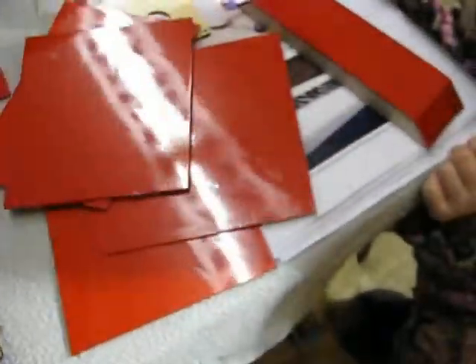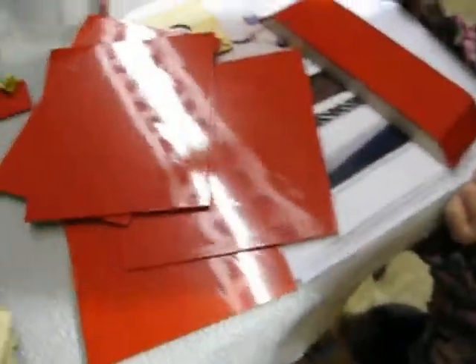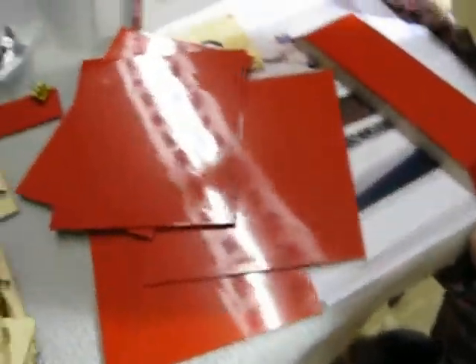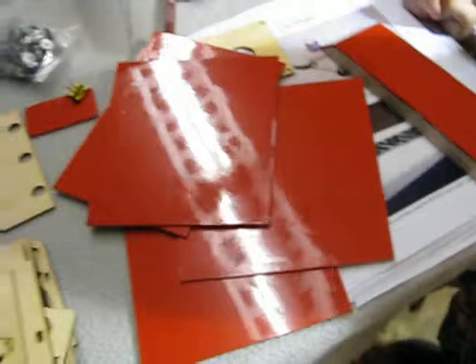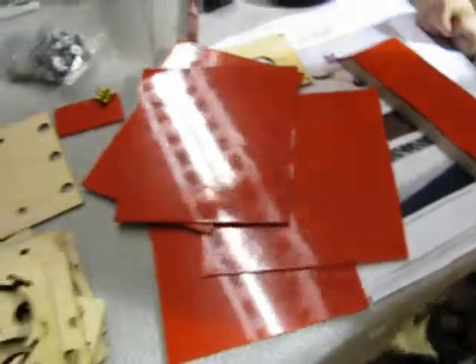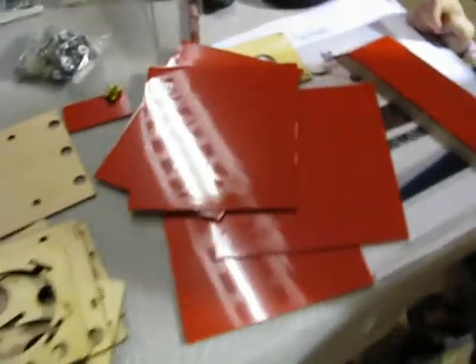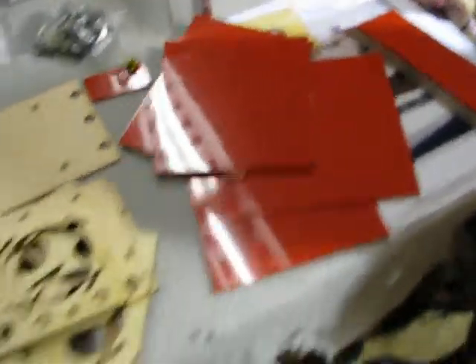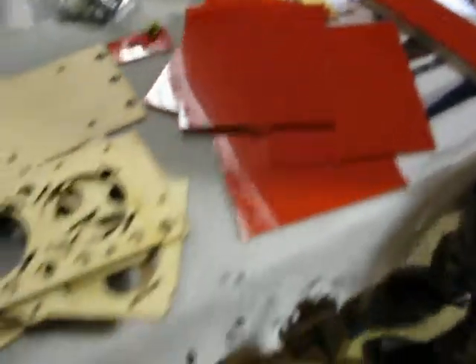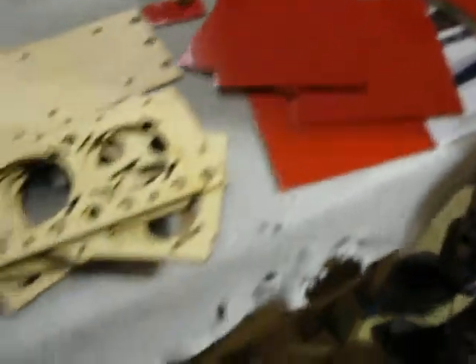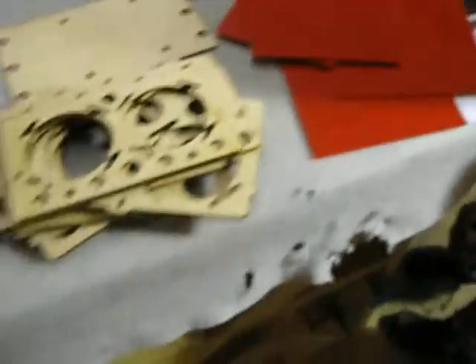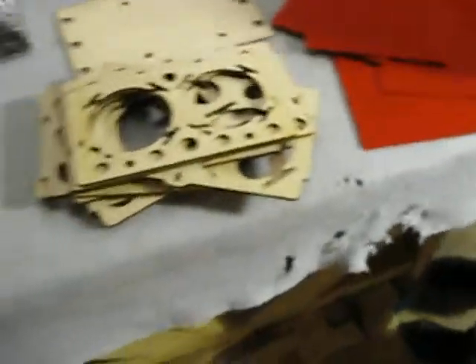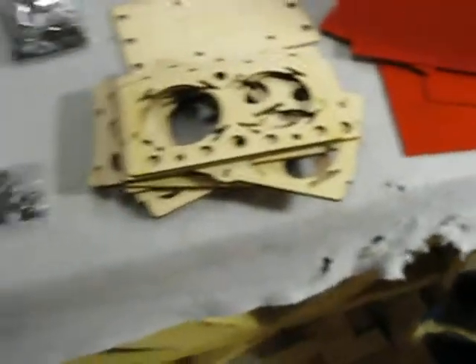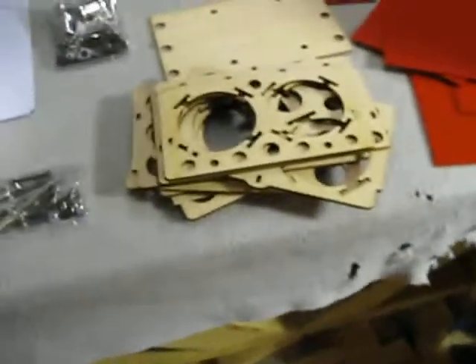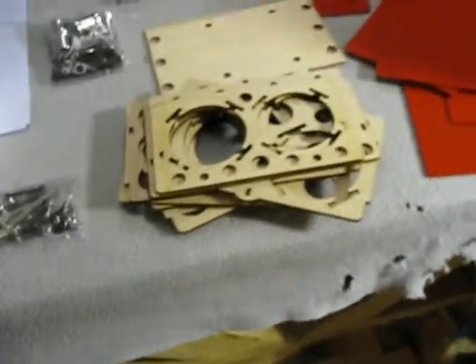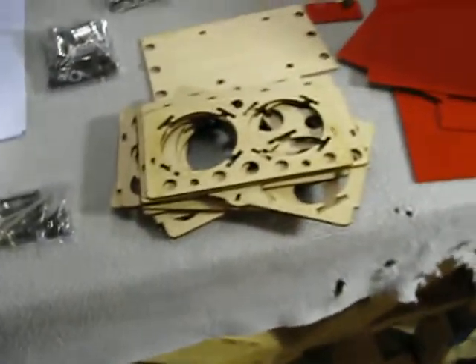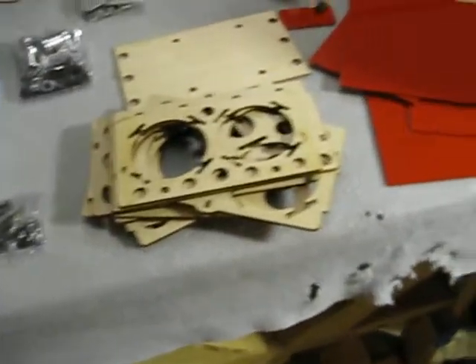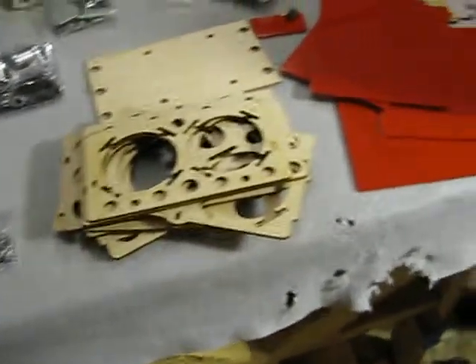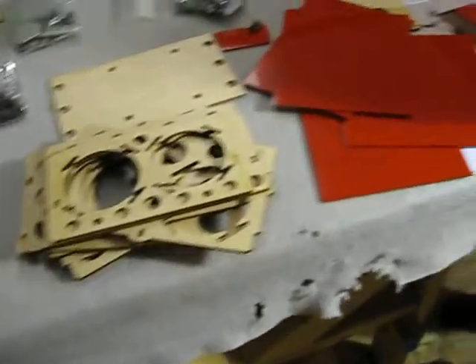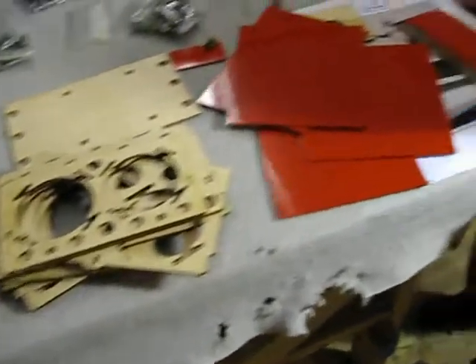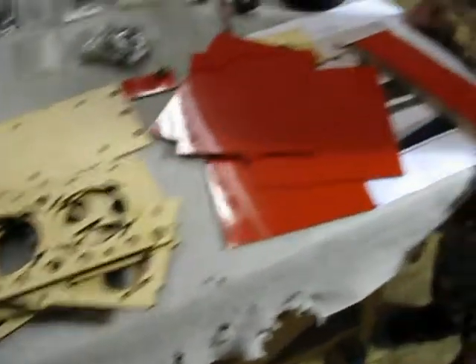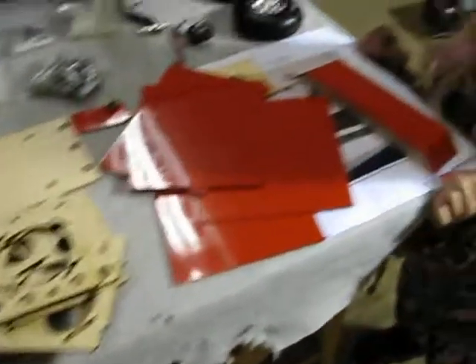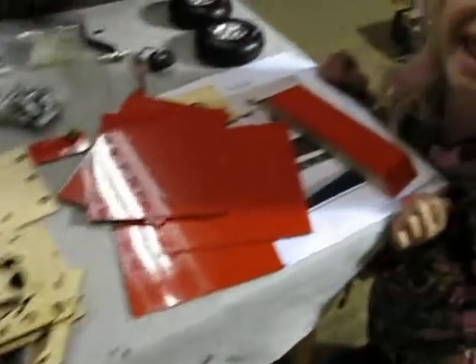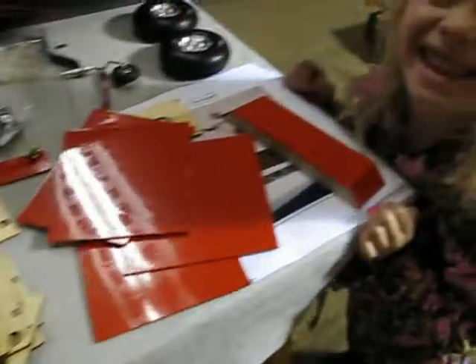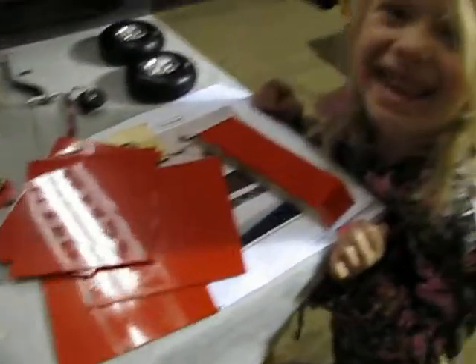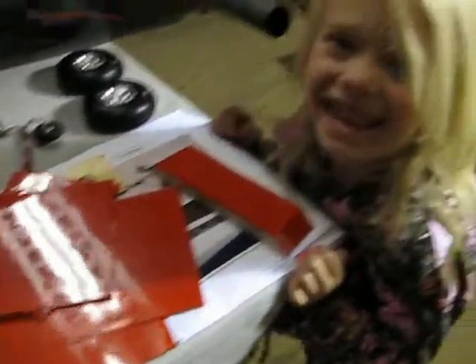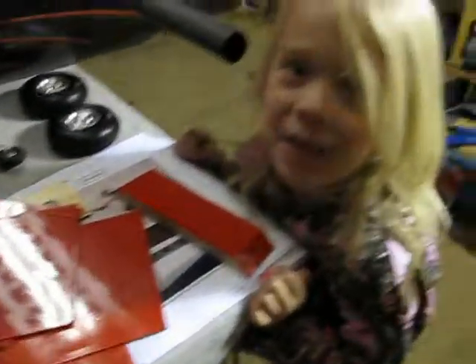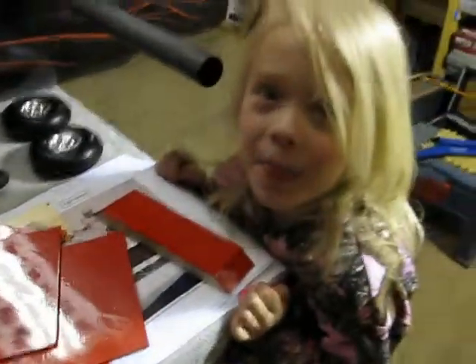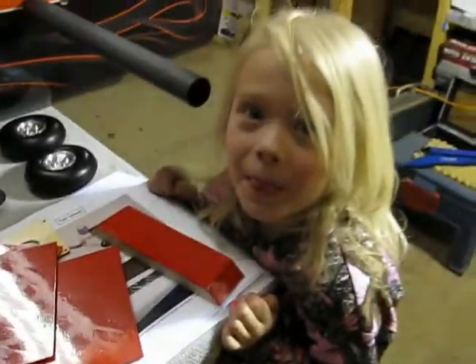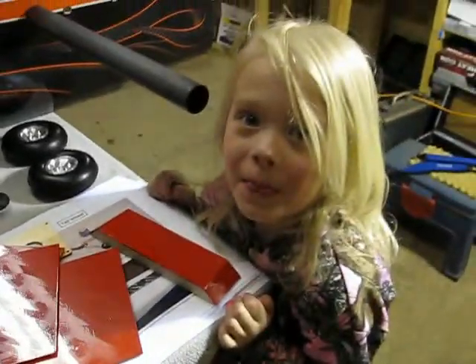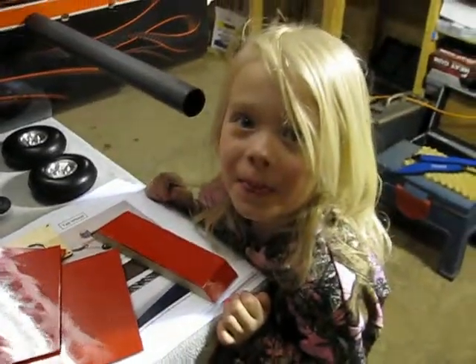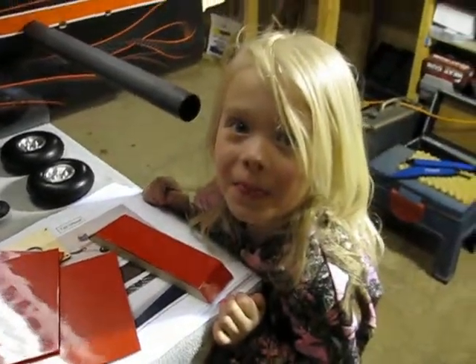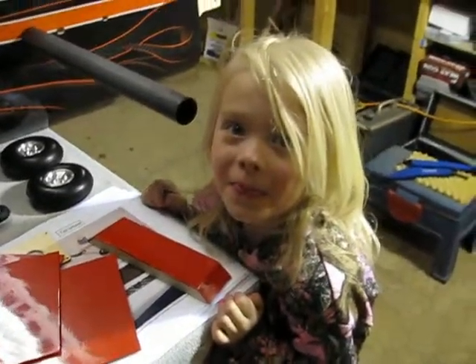Bunch of stuff. And we can't forget the albino.